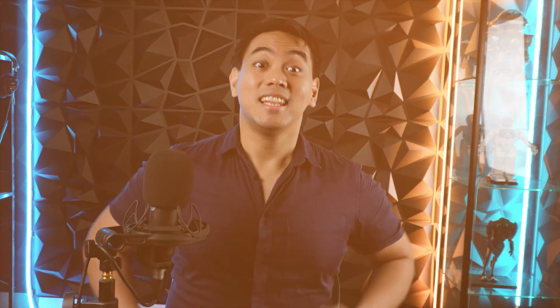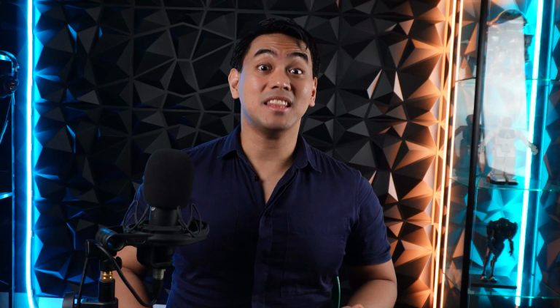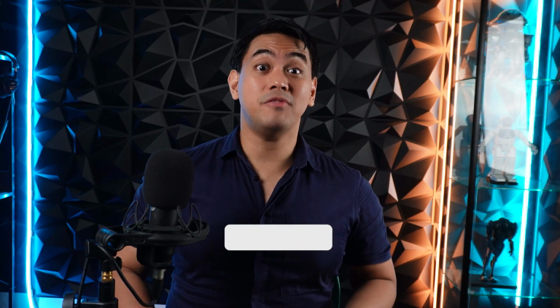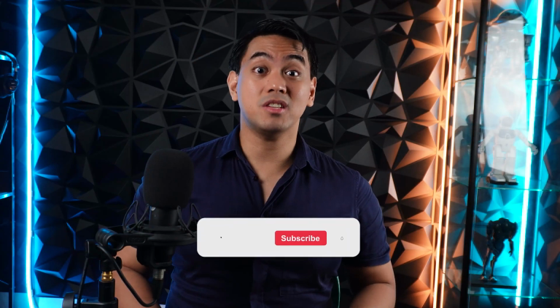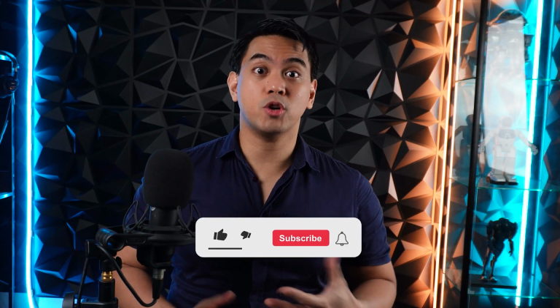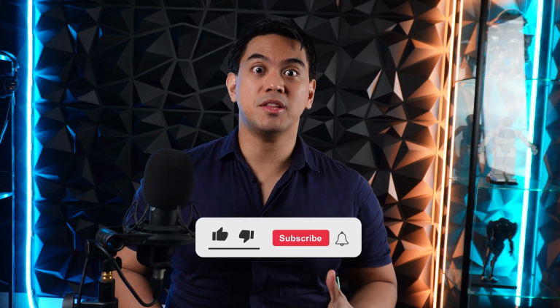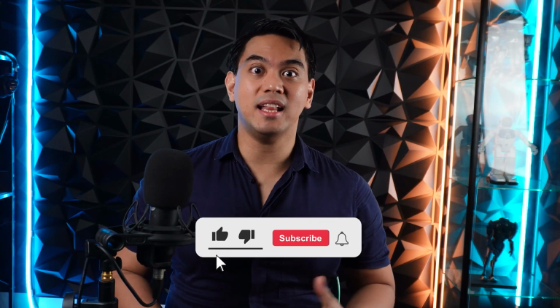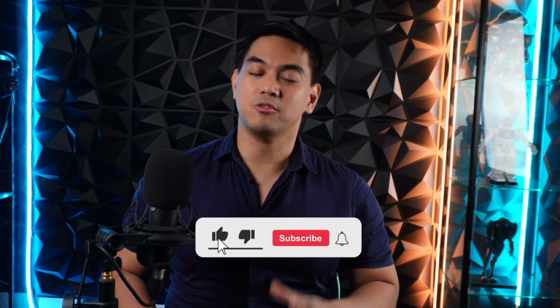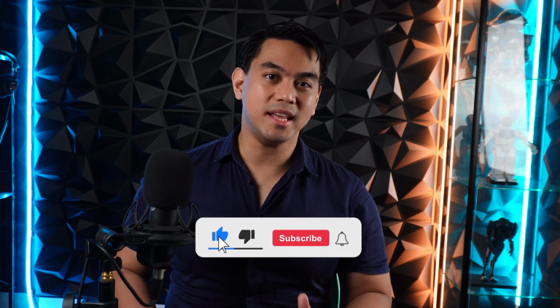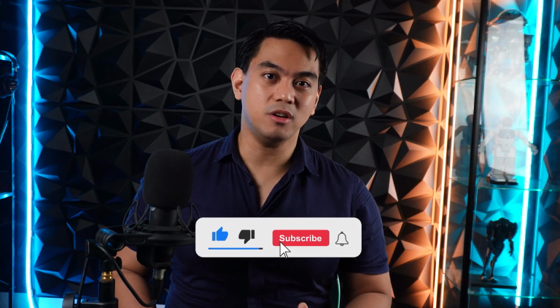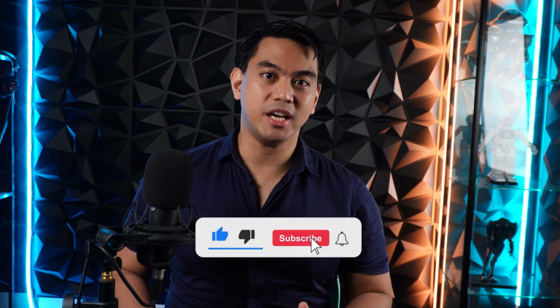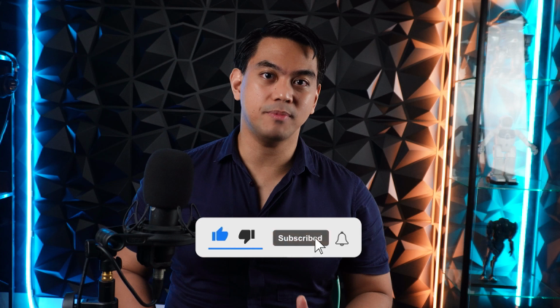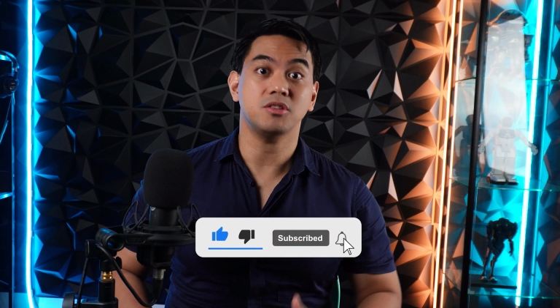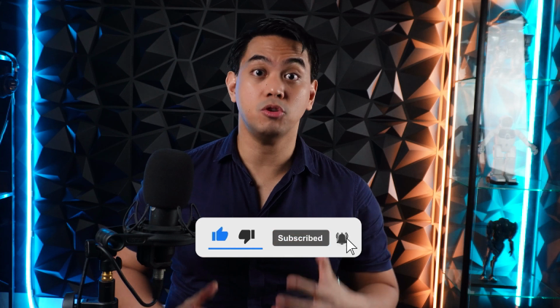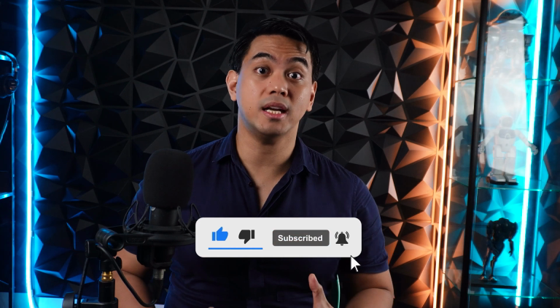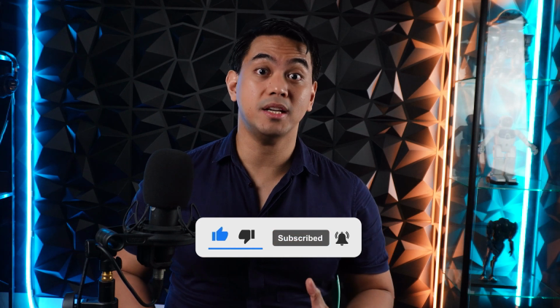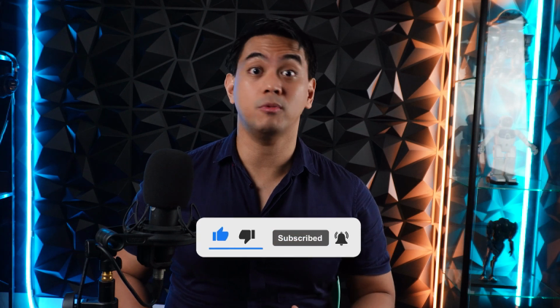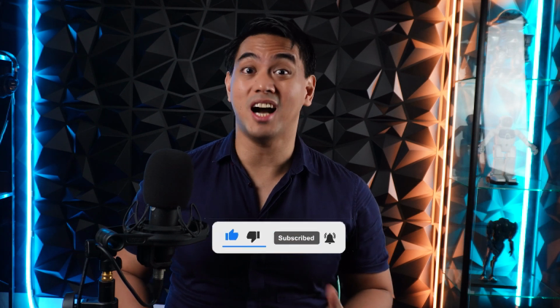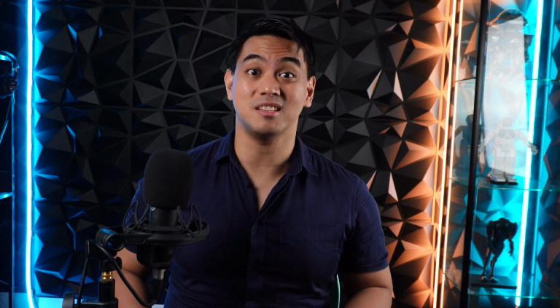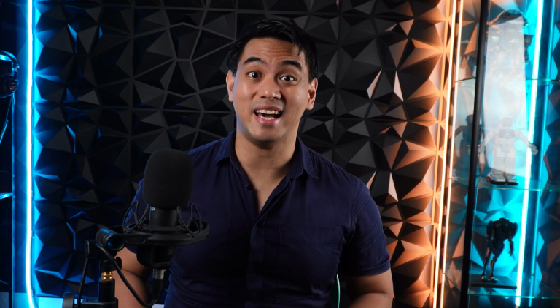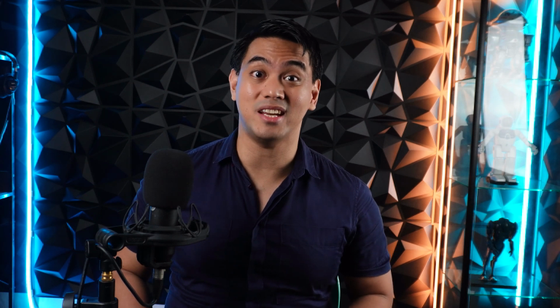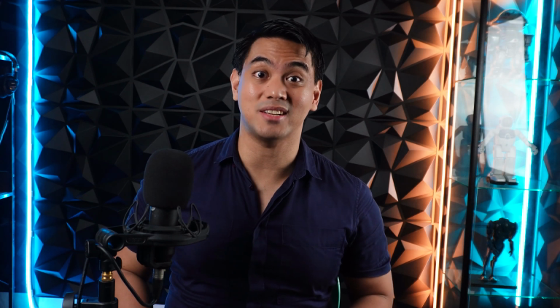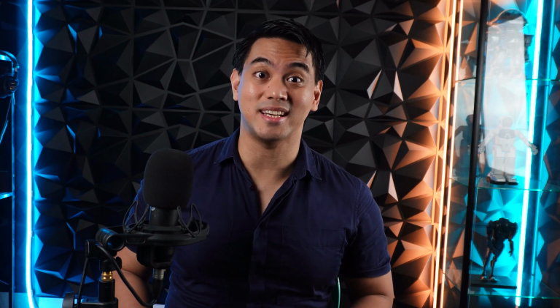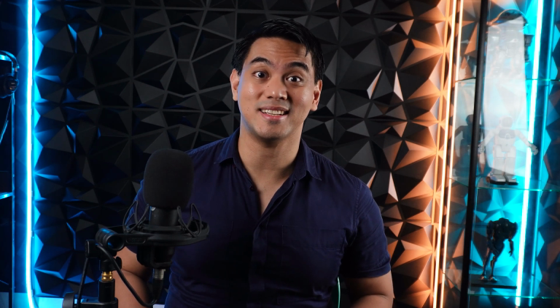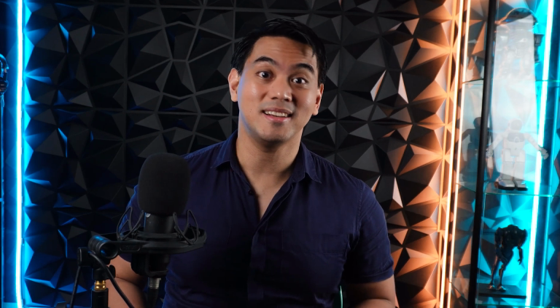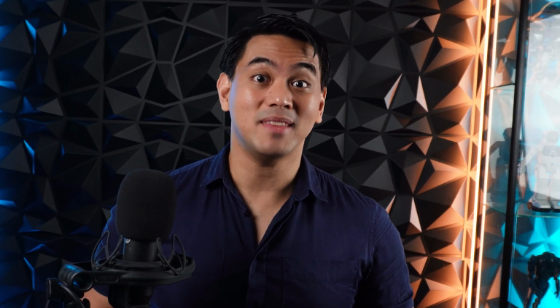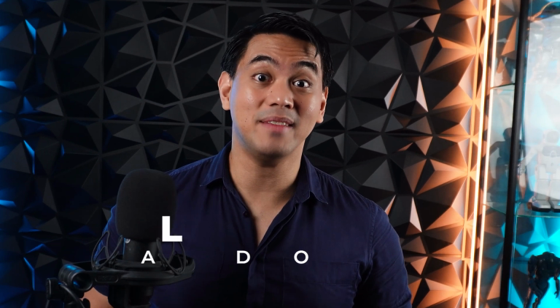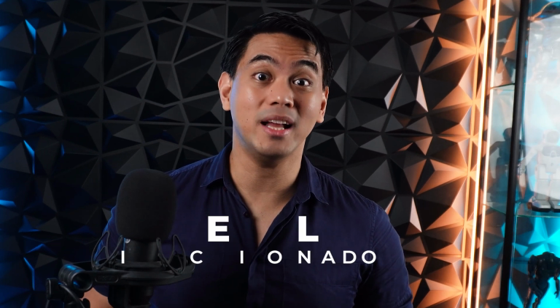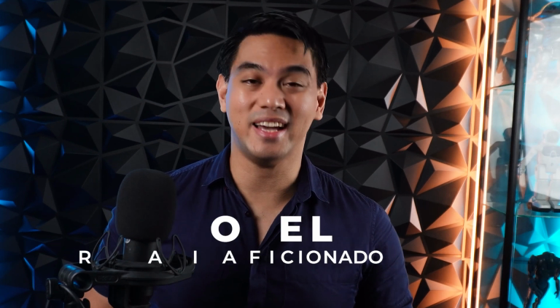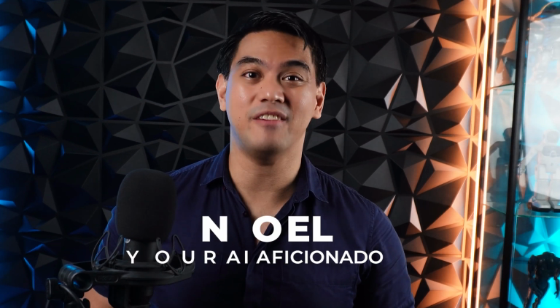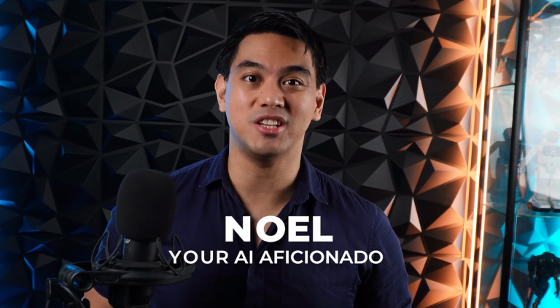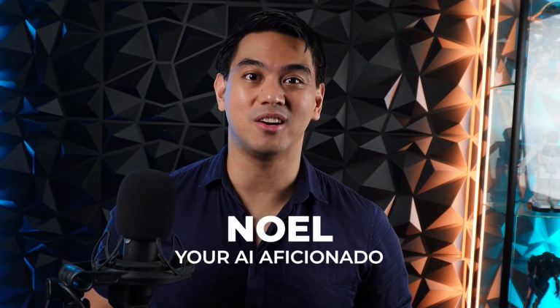Like this video, subscribe to the channel, and ring that notification bell so you get updates on when our awesome AI videos get released. Again, I'm Noel, your AI aficionado.